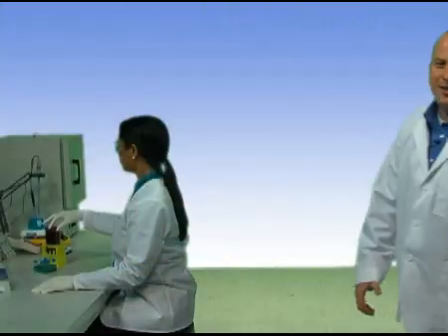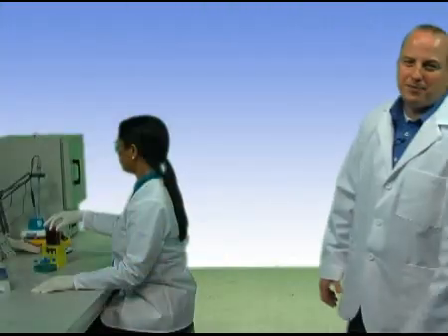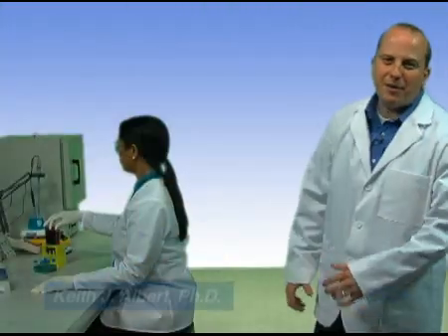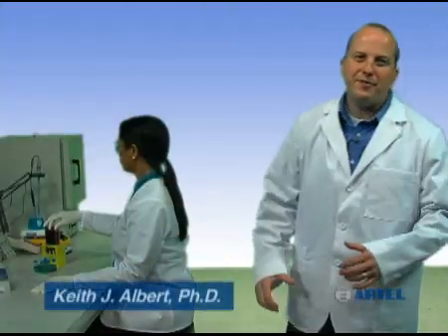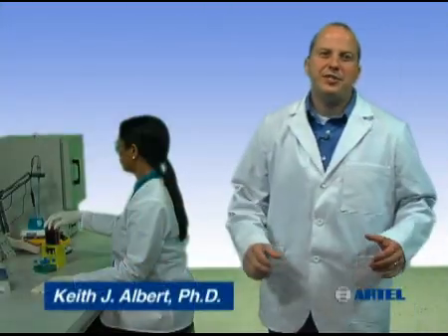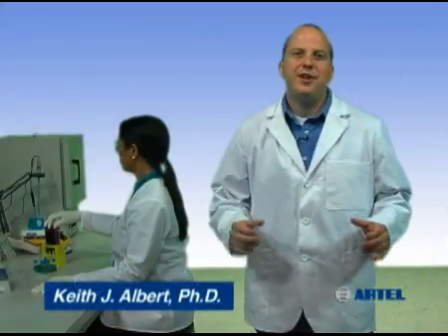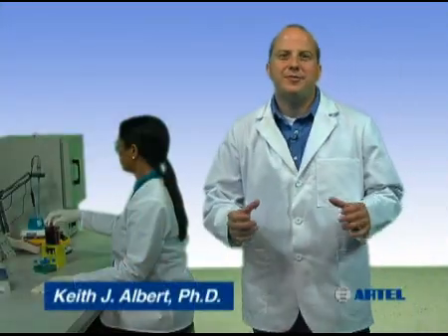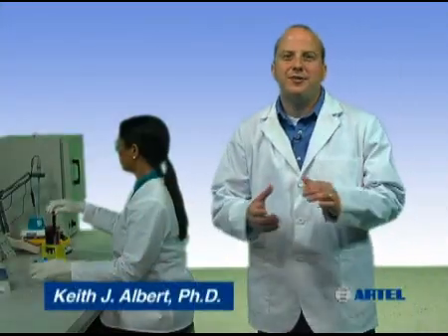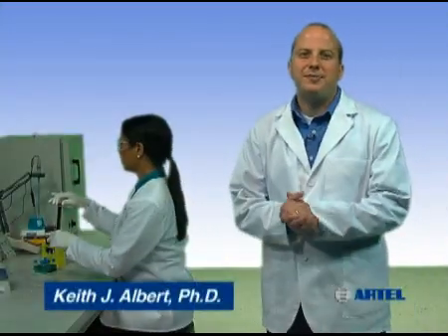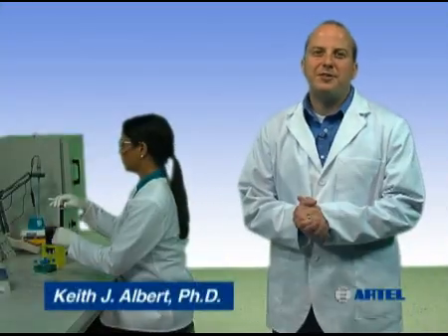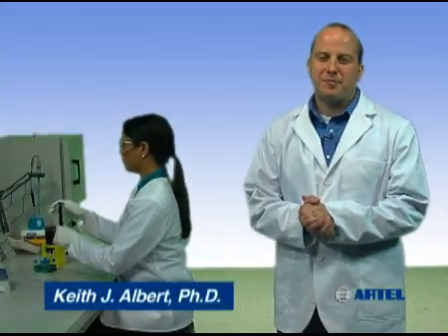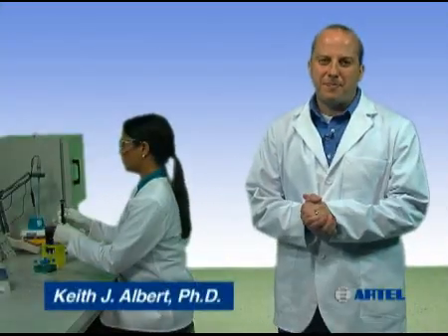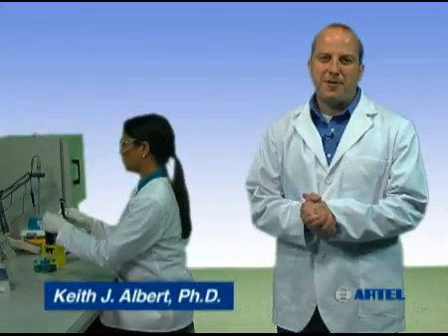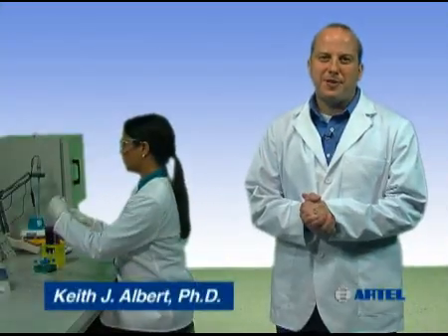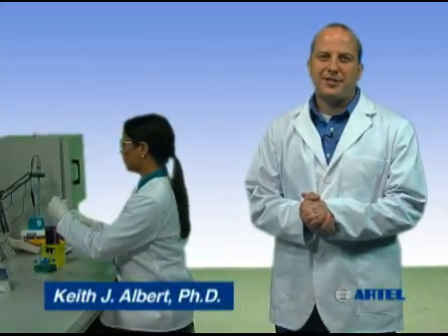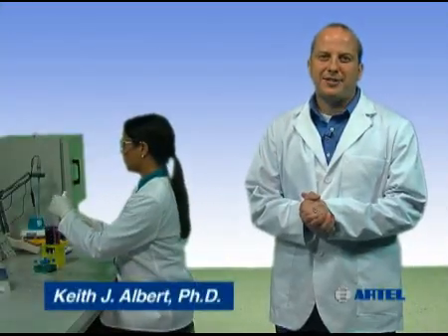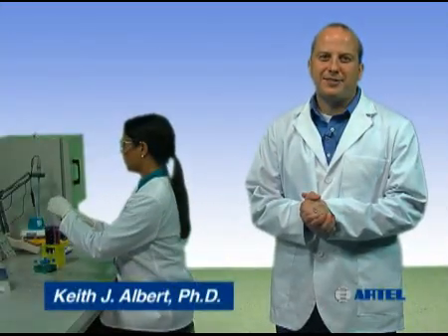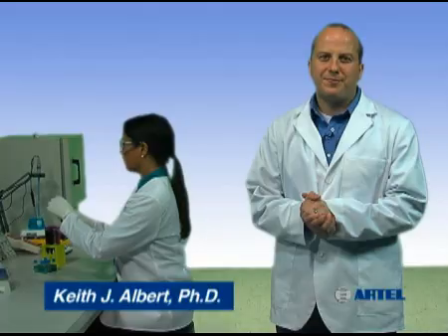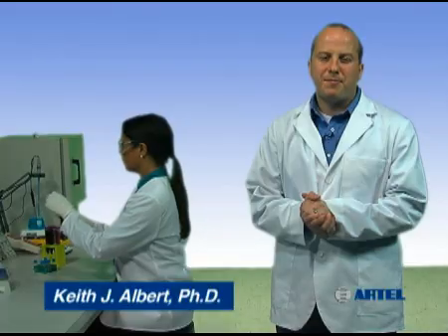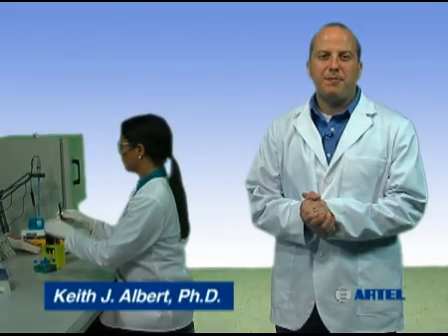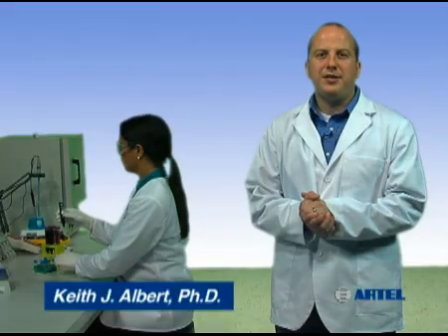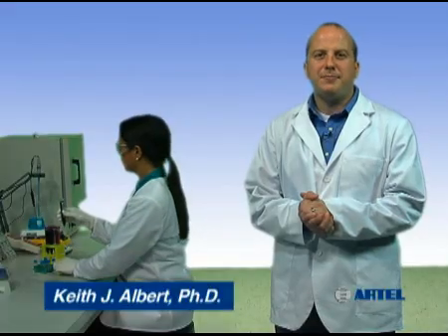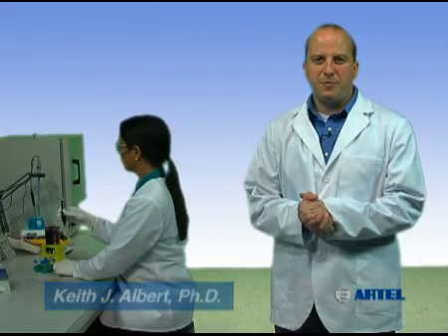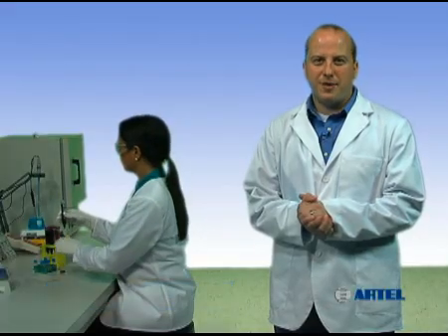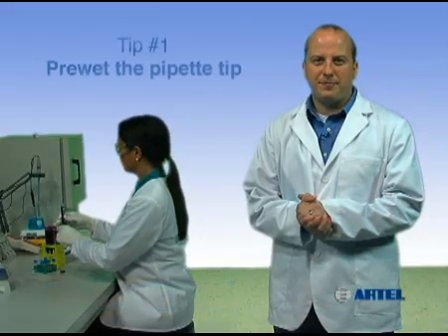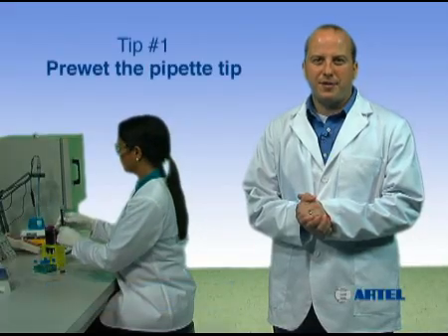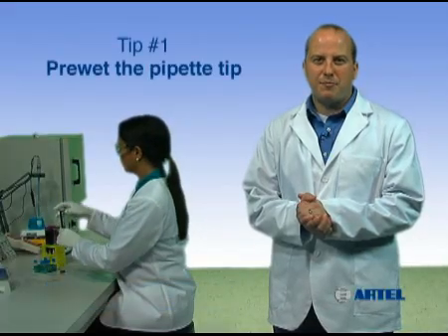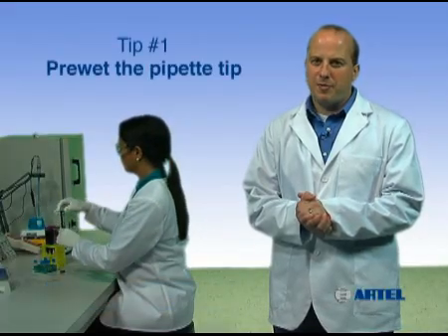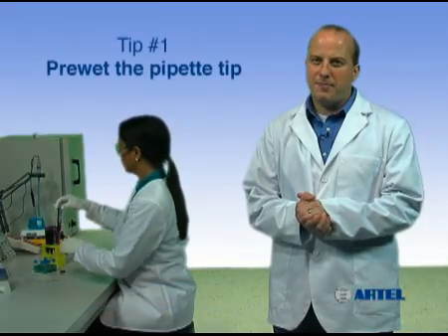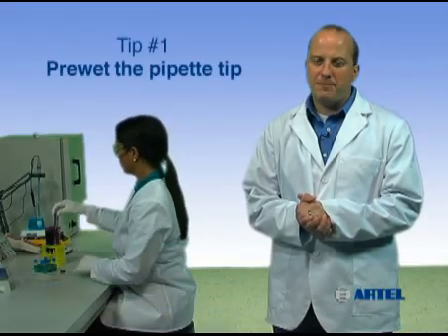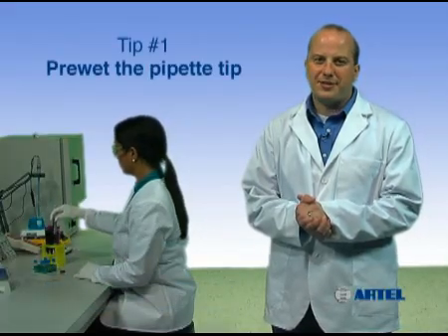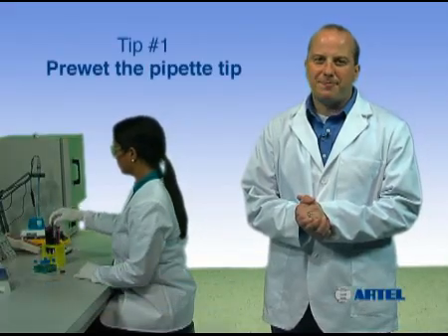Build confidence in your assay results by using proper pipetting technique. Pipetting tip number one: pre-wet the pipet tip.